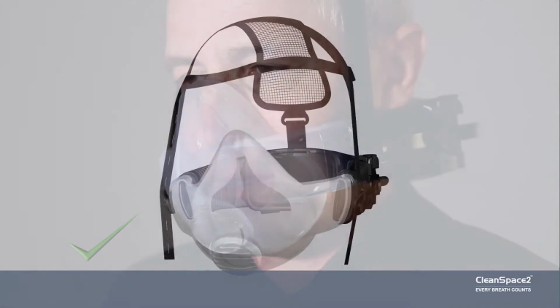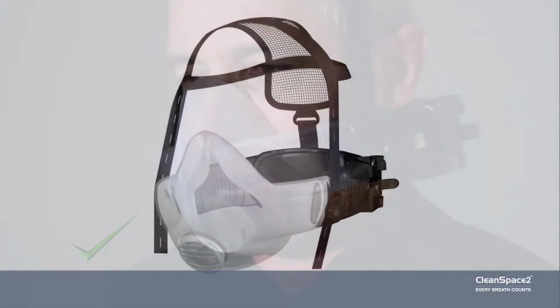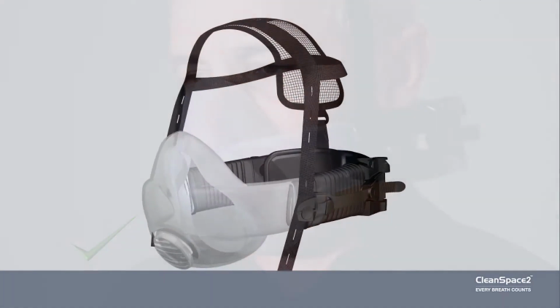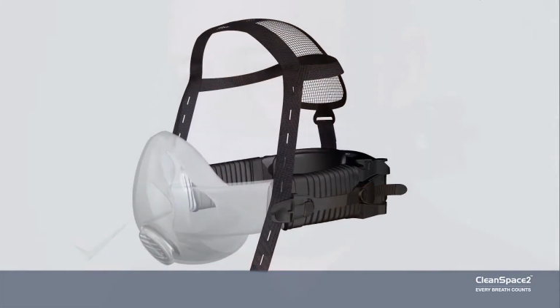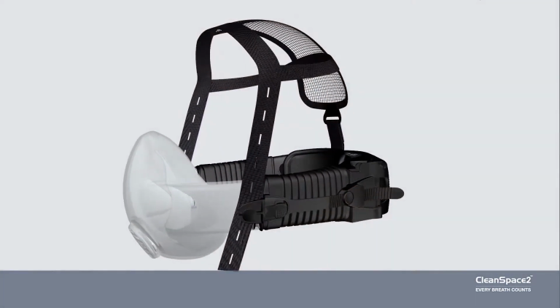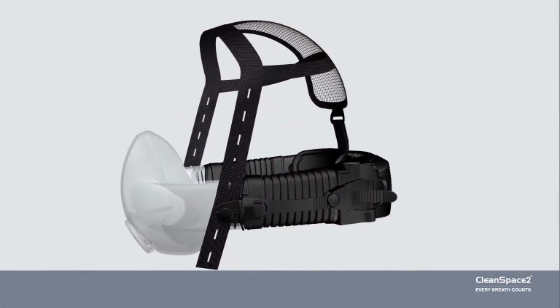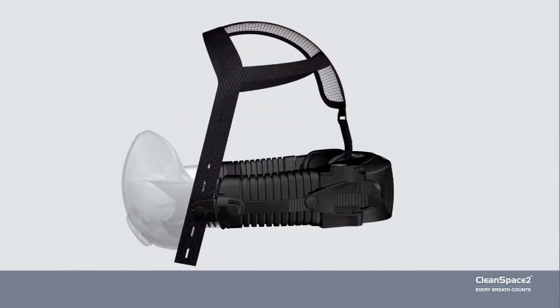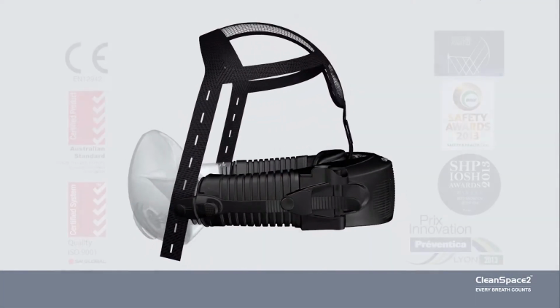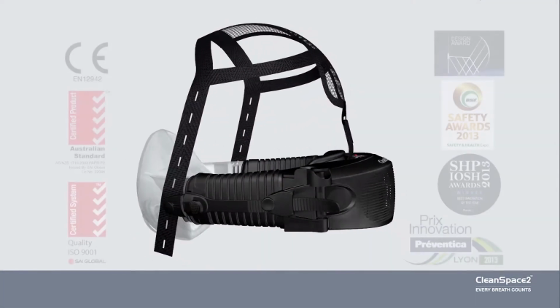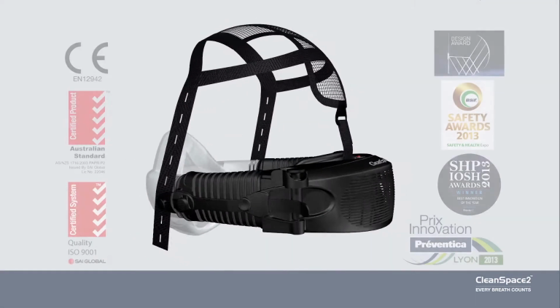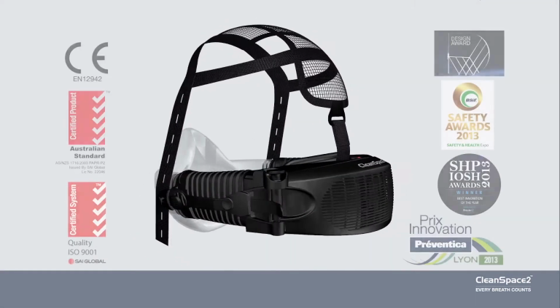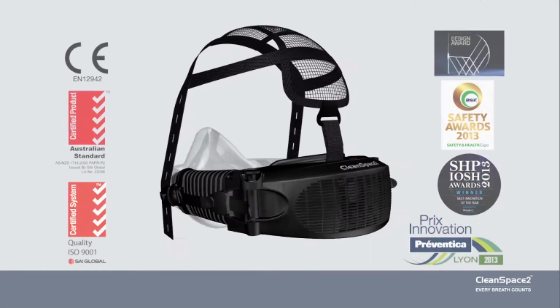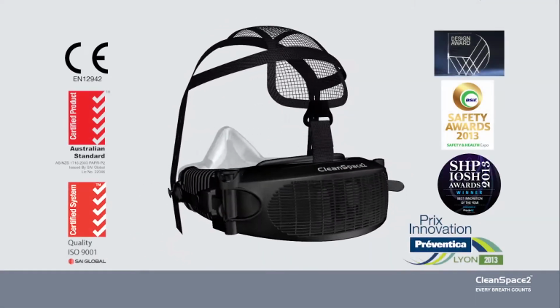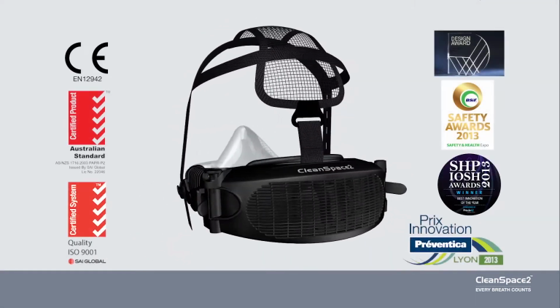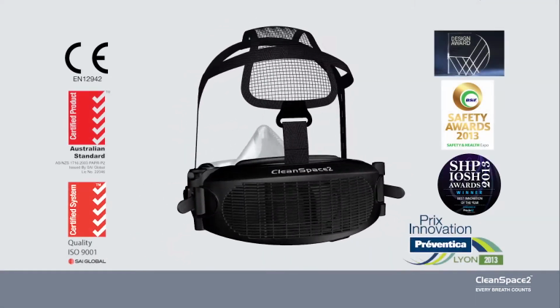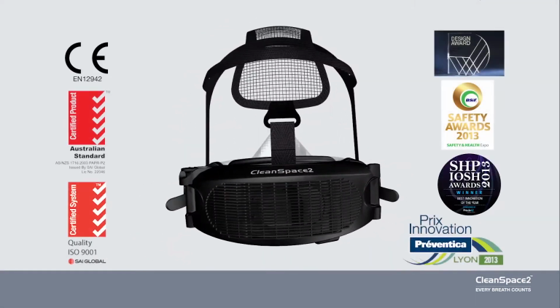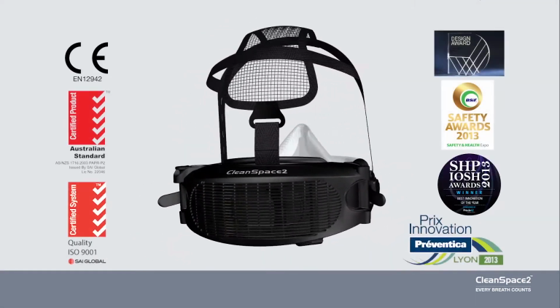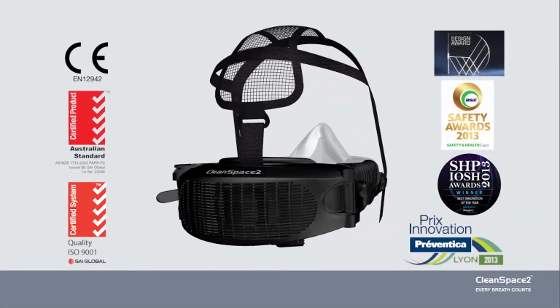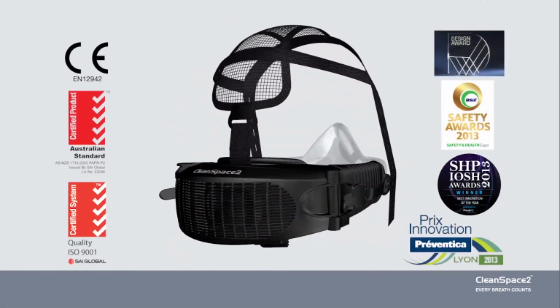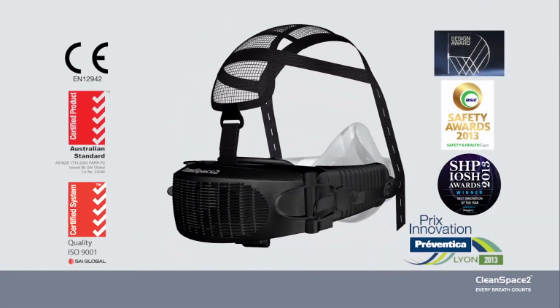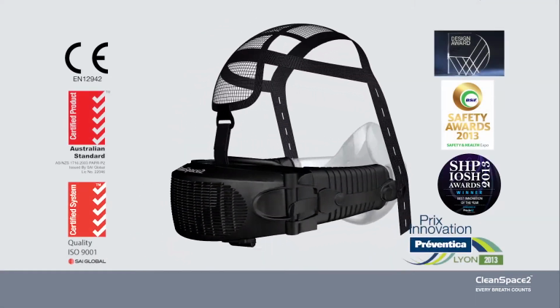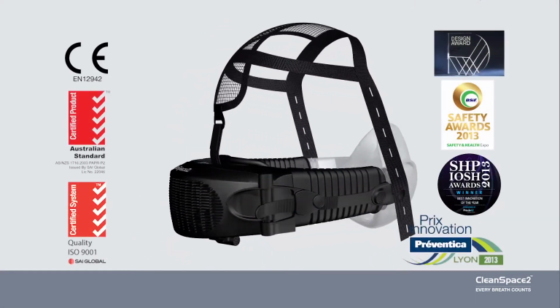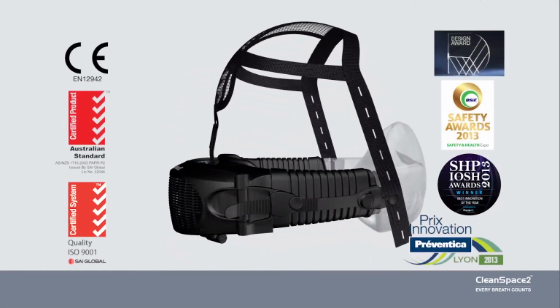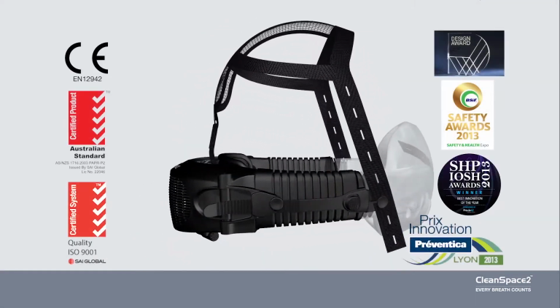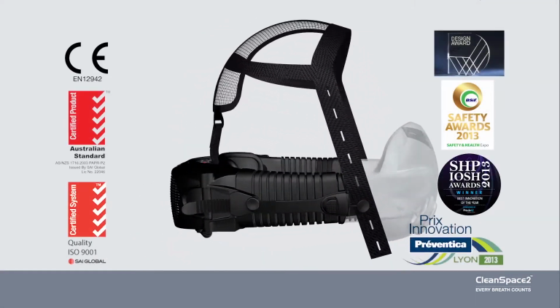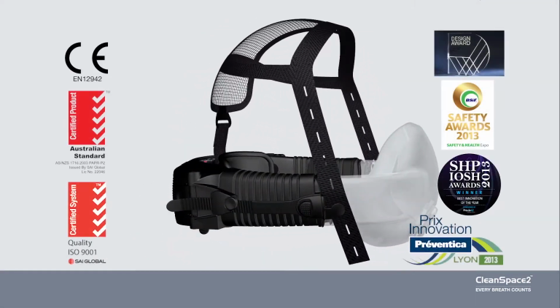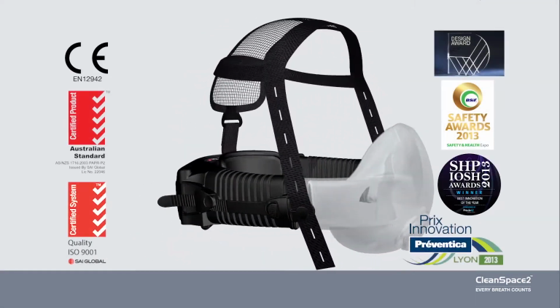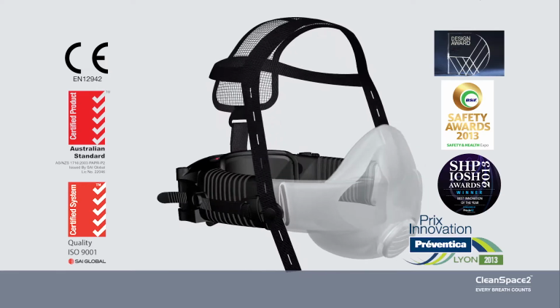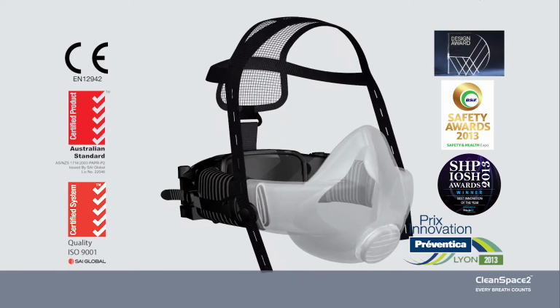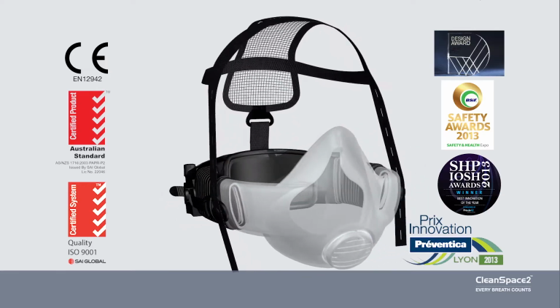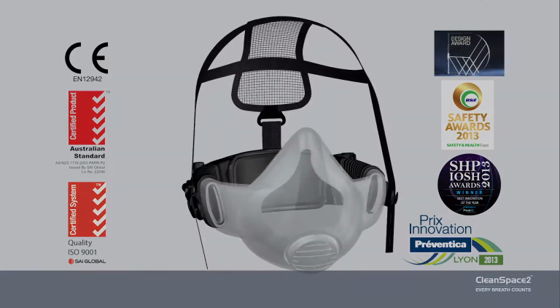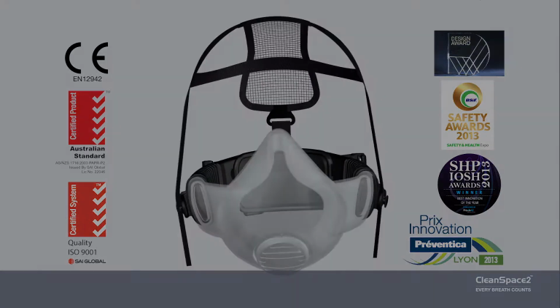Cleanspace Respirators are safe, robust and high performing, even in the harshest environments.